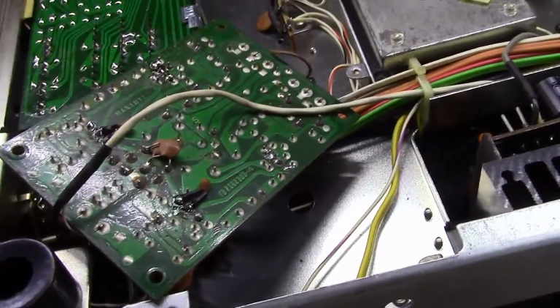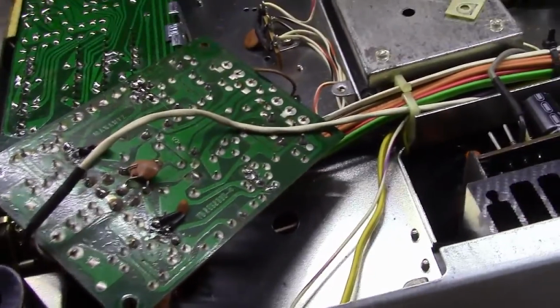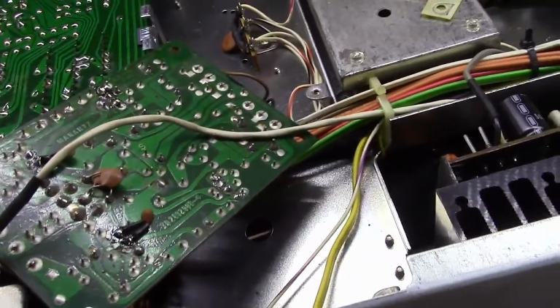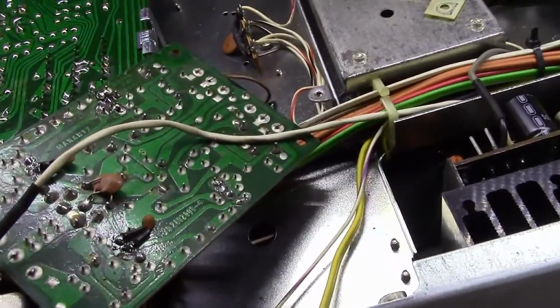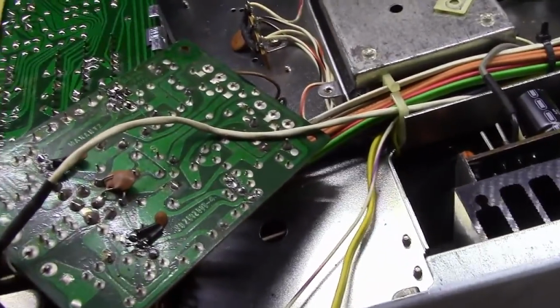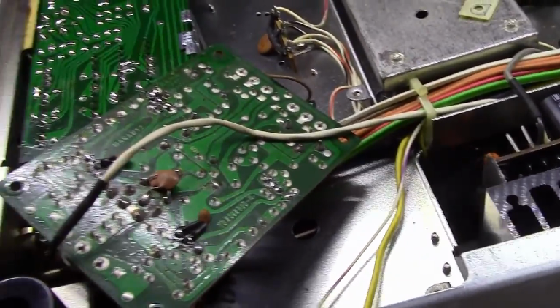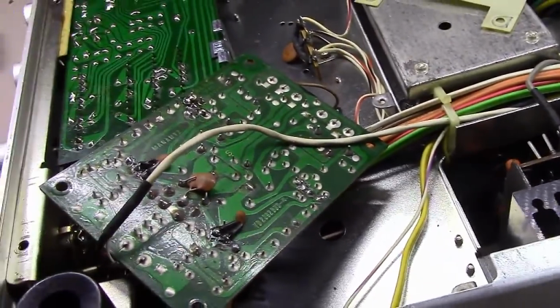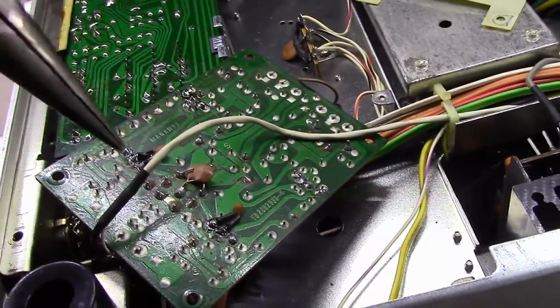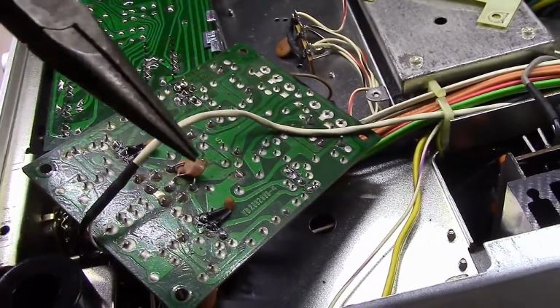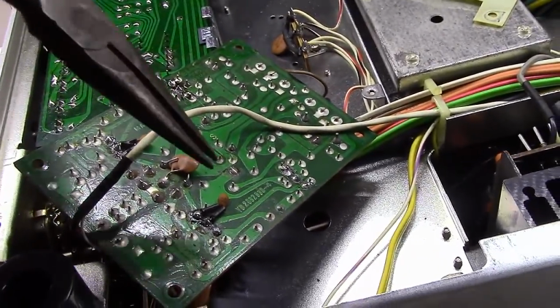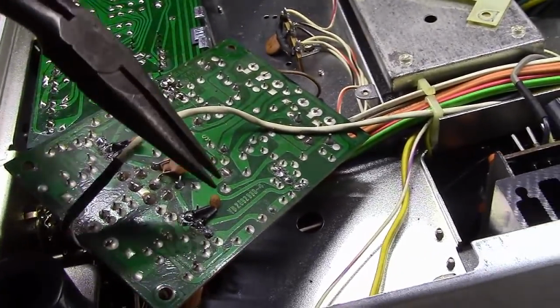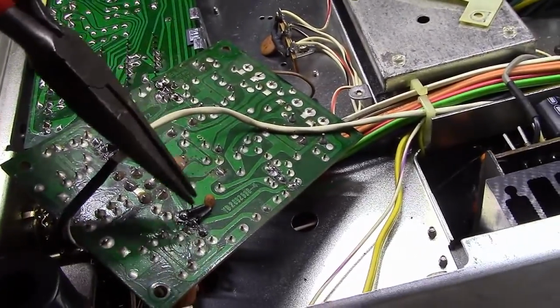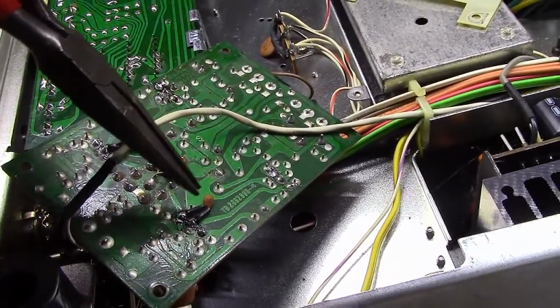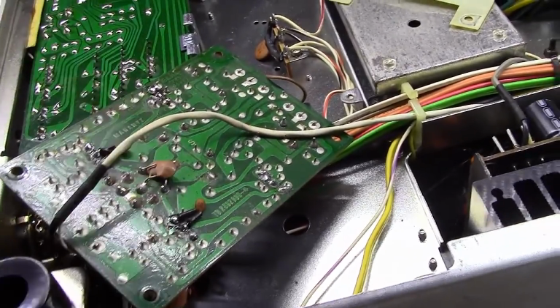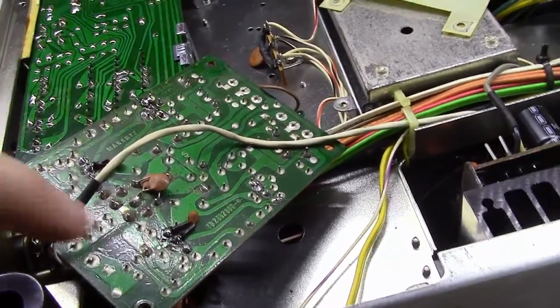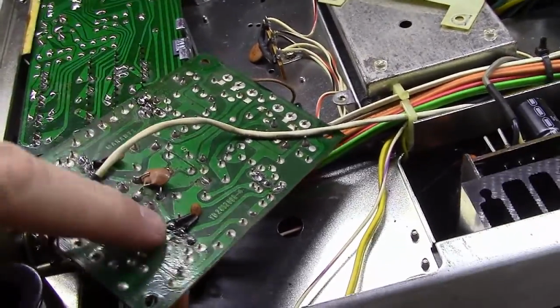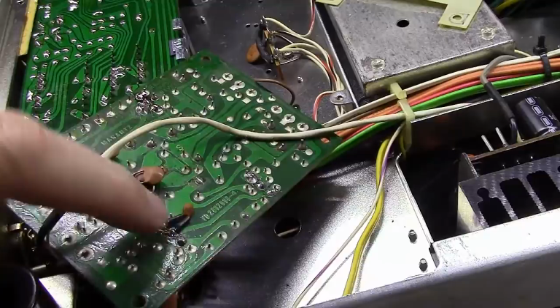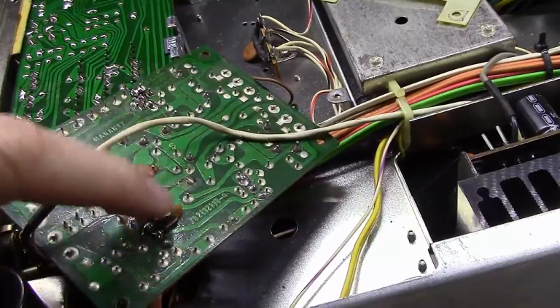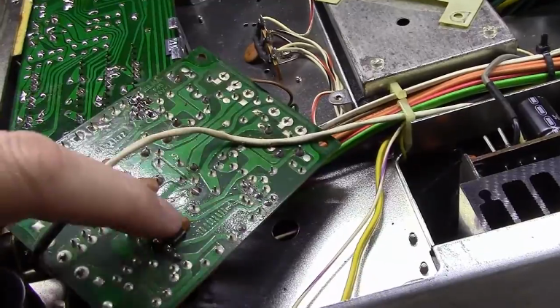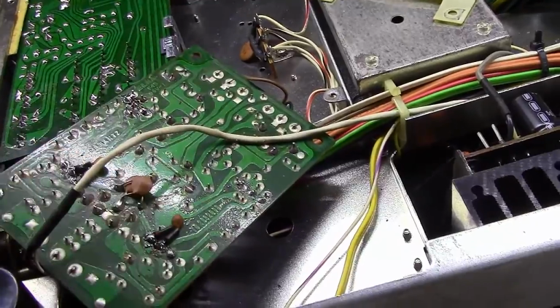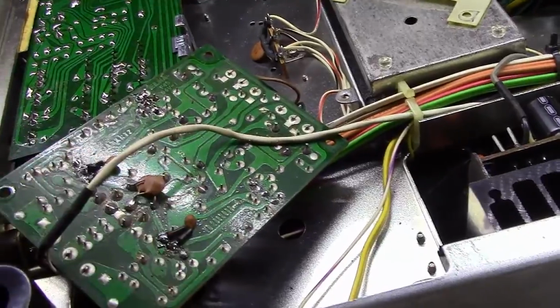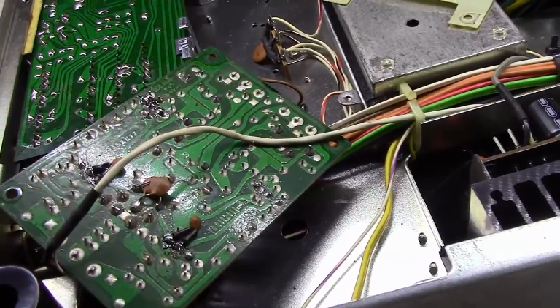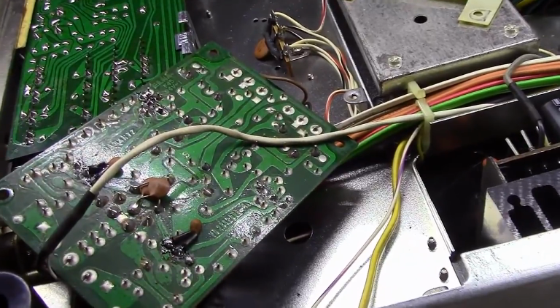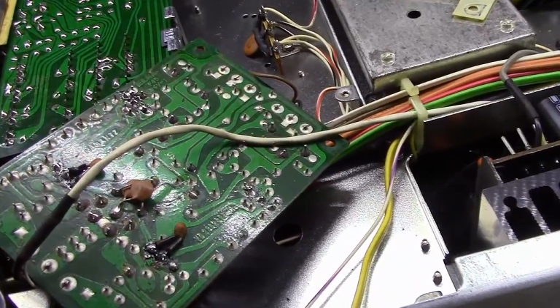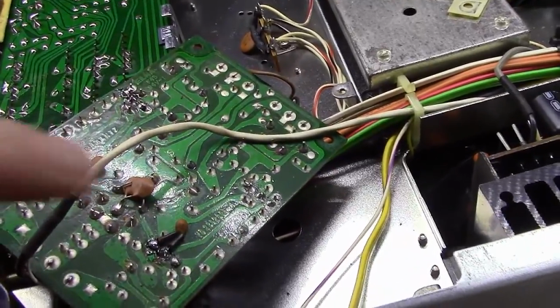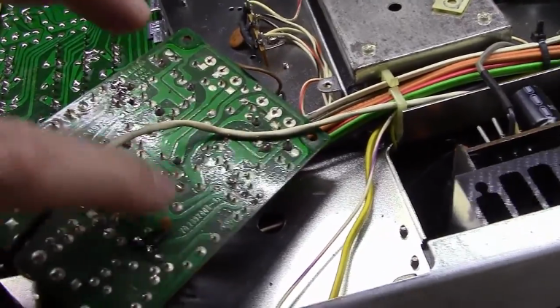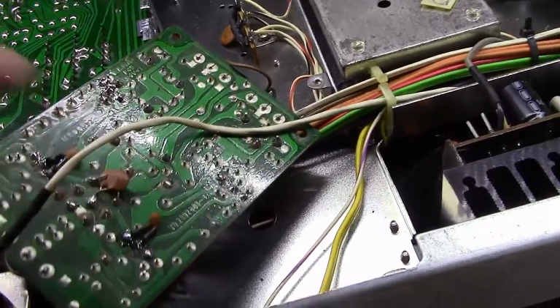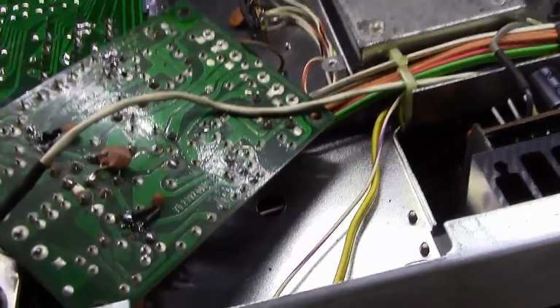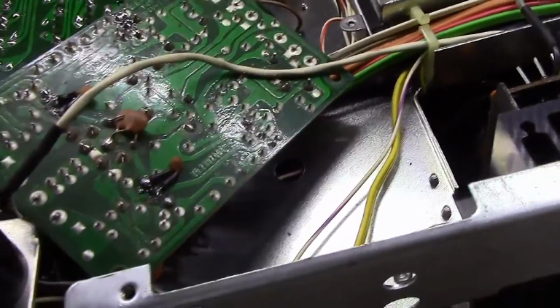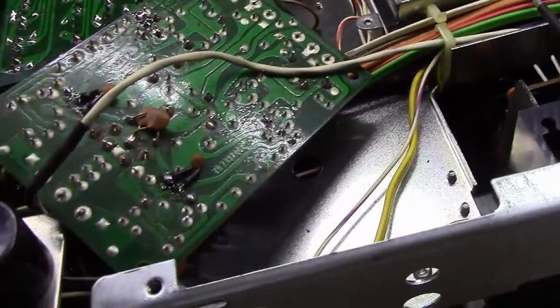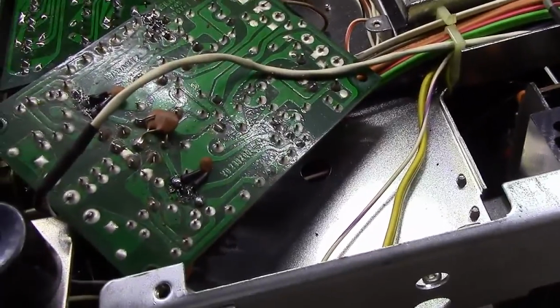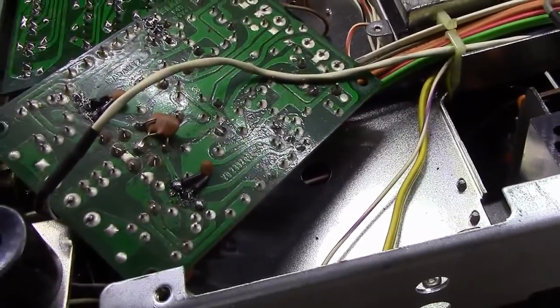I will warn you — use a pair of needle nose pliers to hold that thing when you're soldering it. Those leads and the capacitor itself get very hot very quickly.